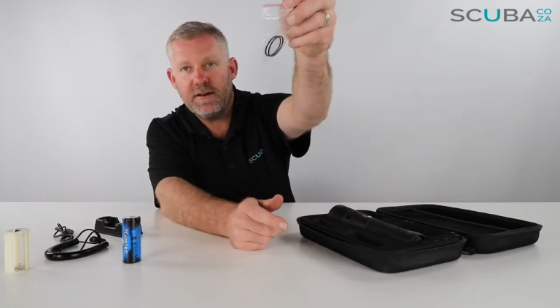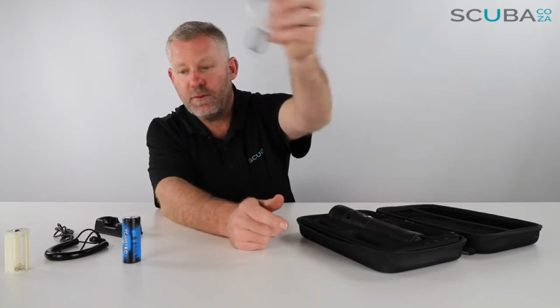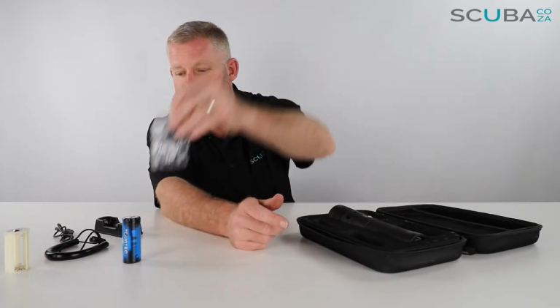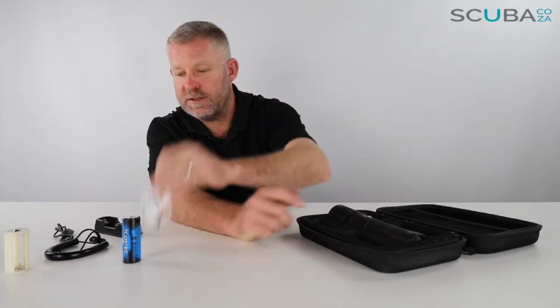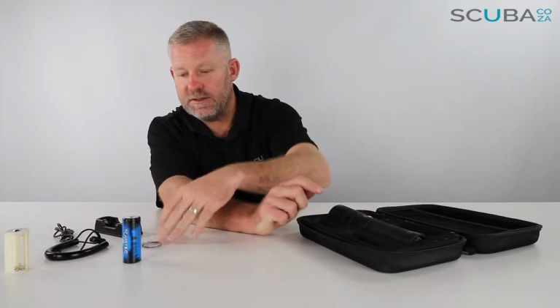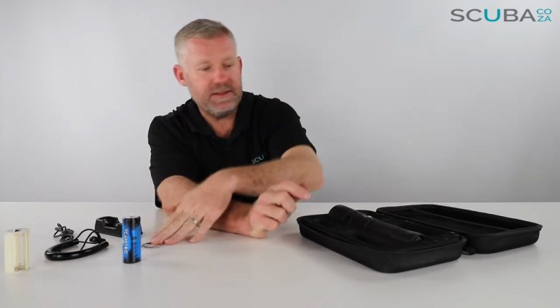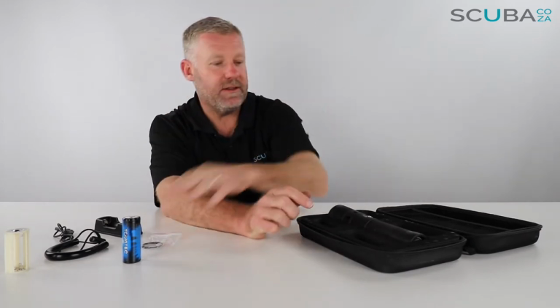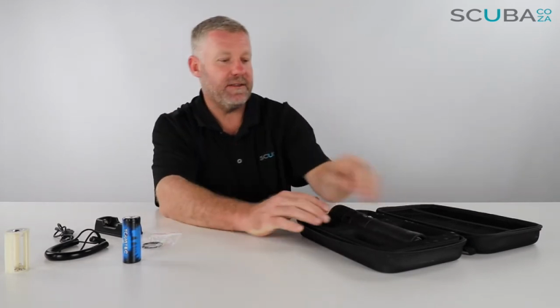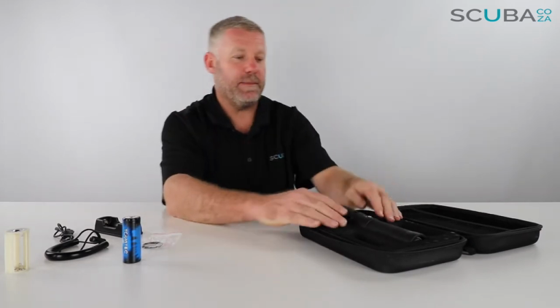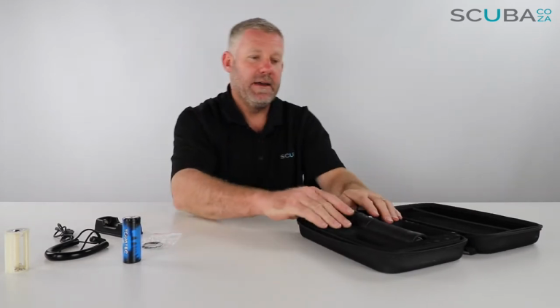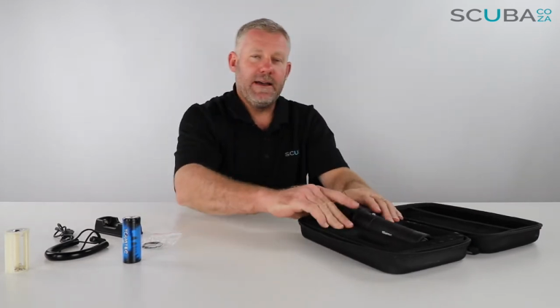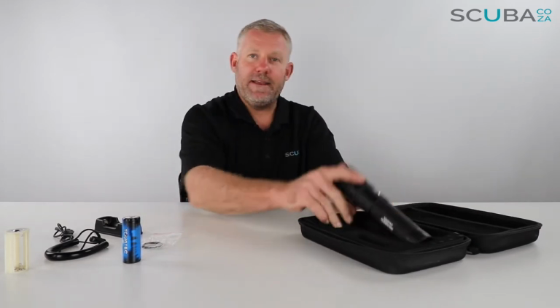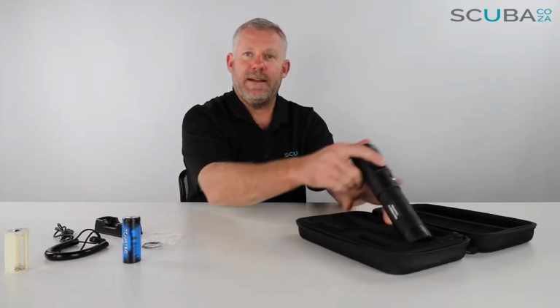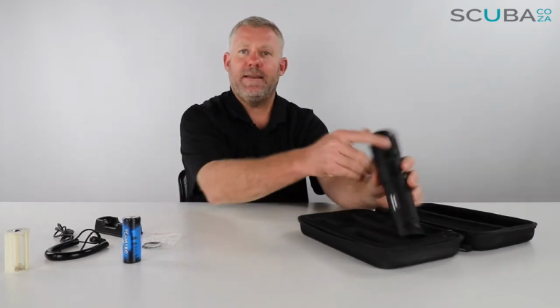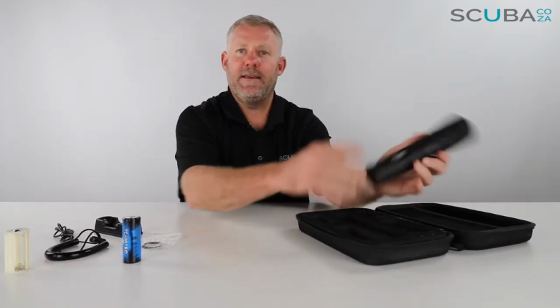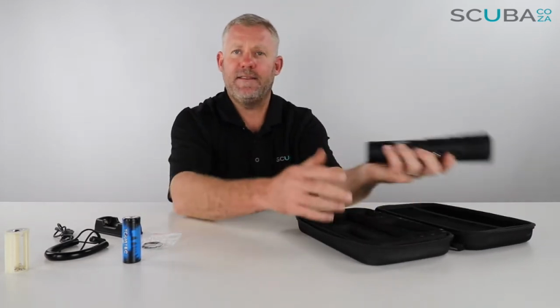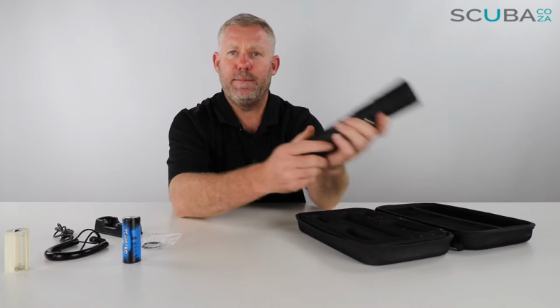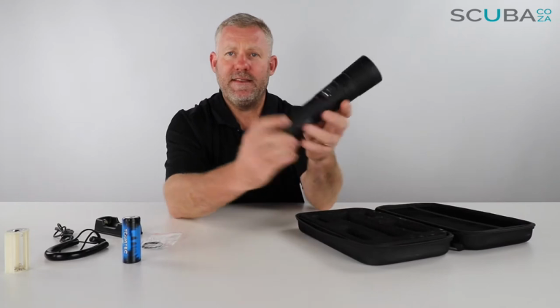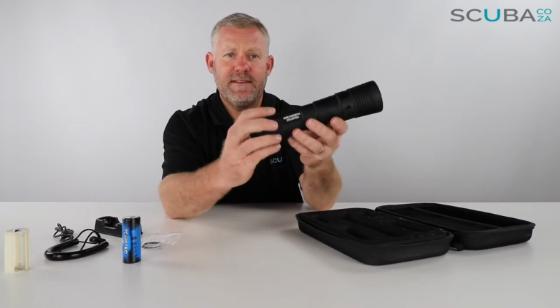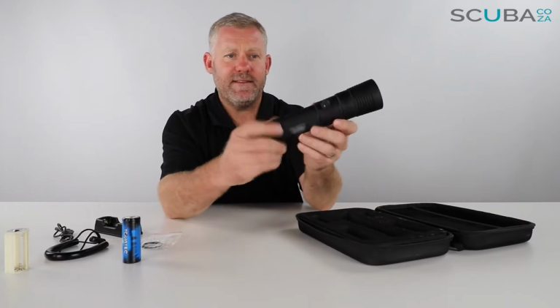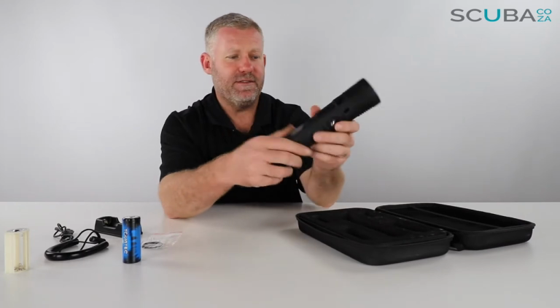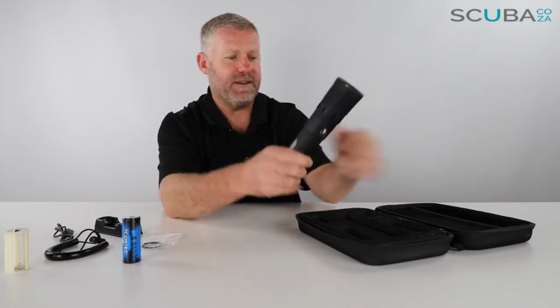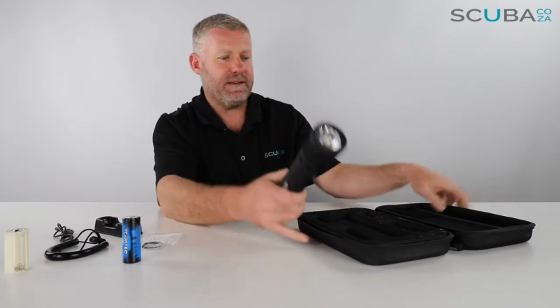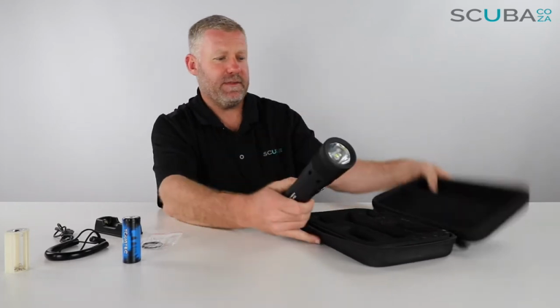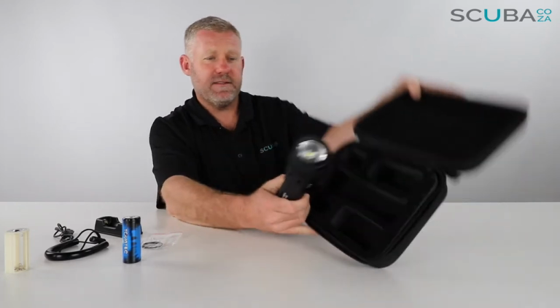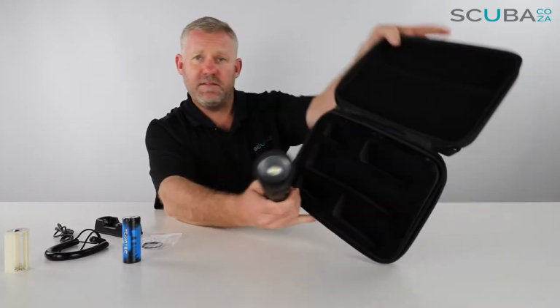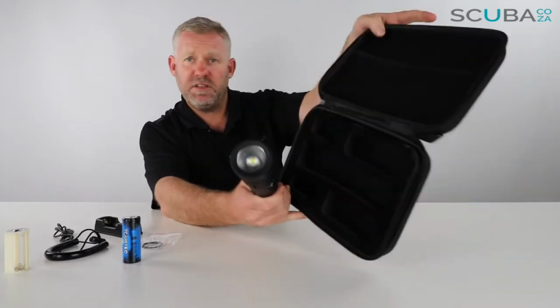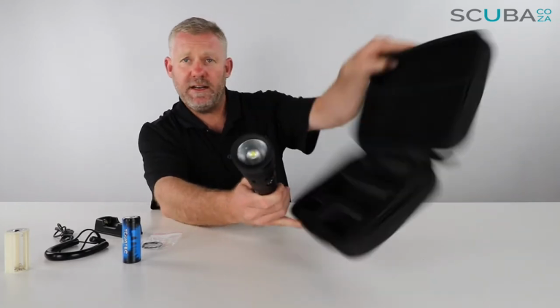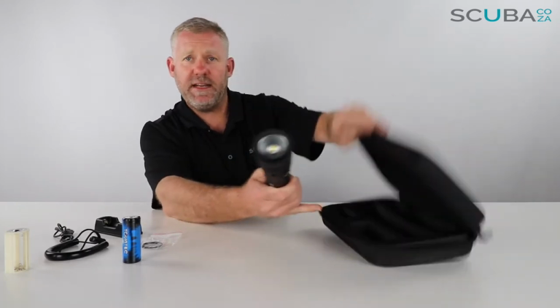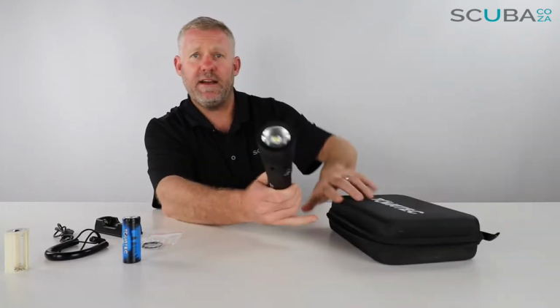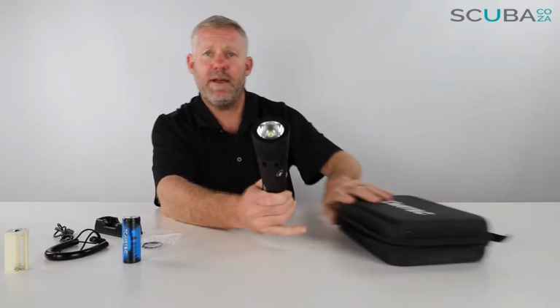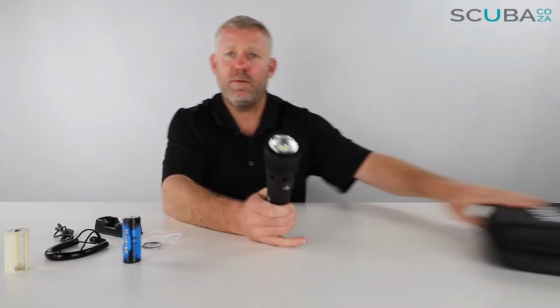There's also an extra set of o-rings to seal things up, and then here's the torch itself, in a good quality carry bag.